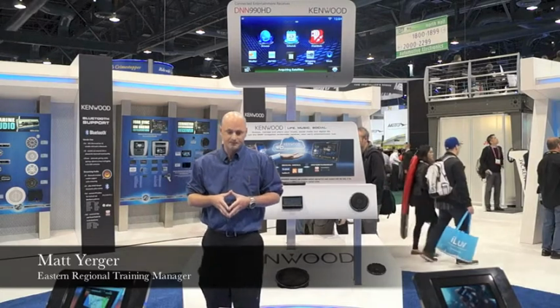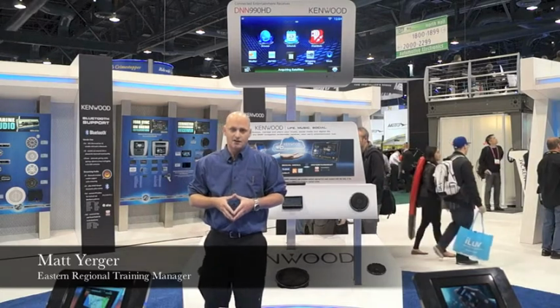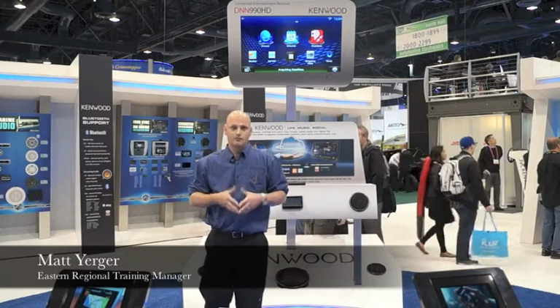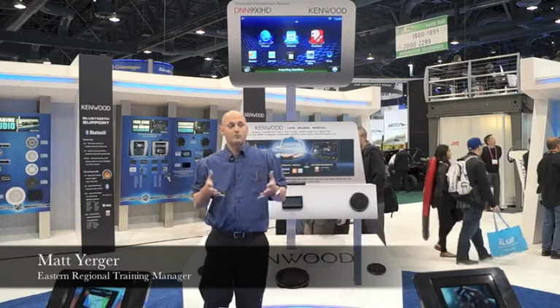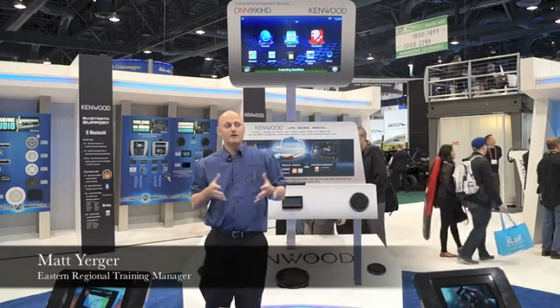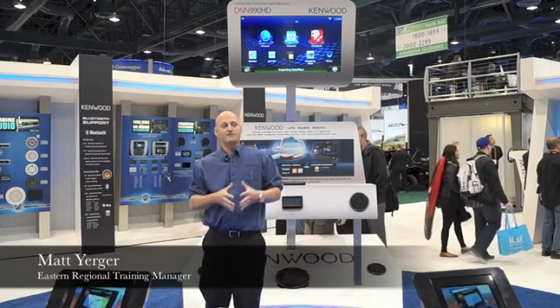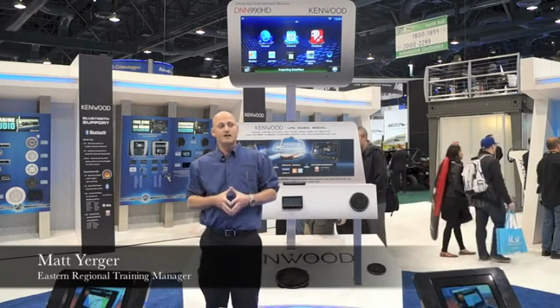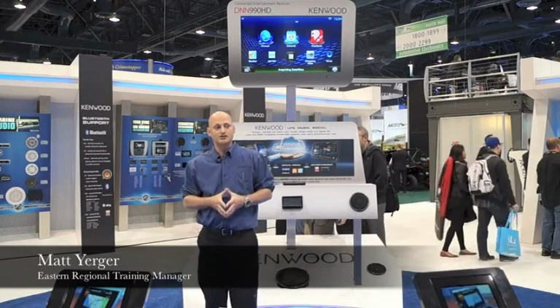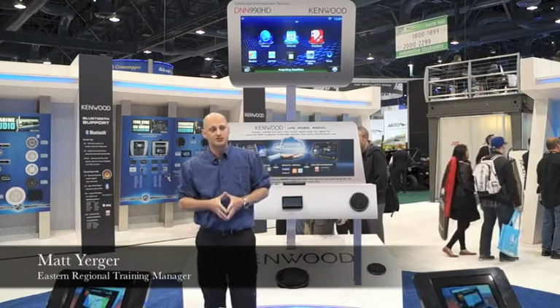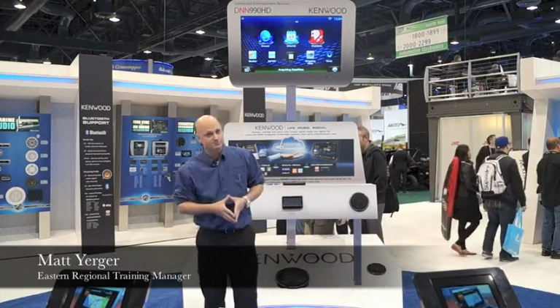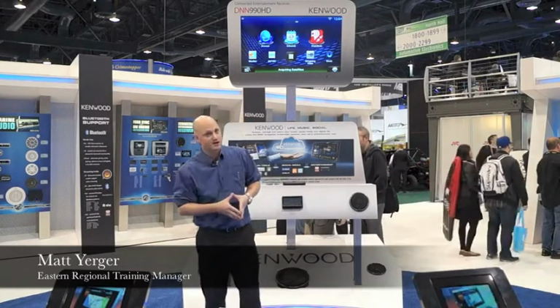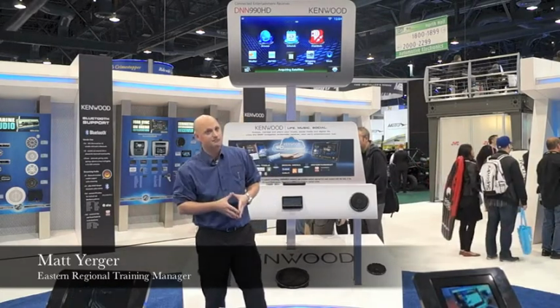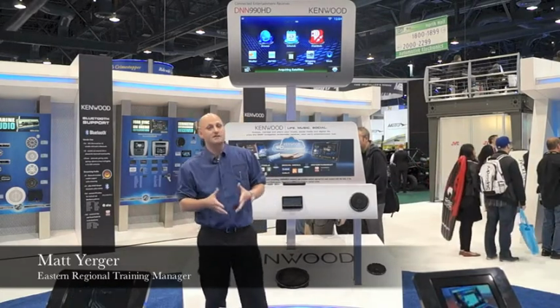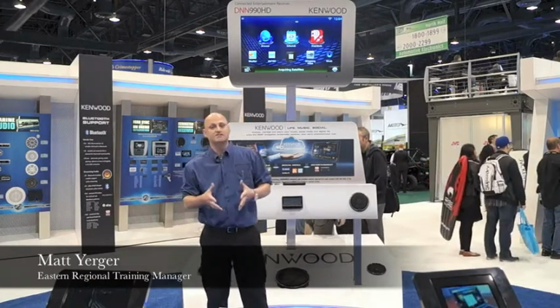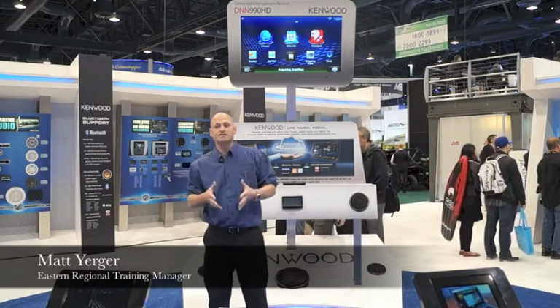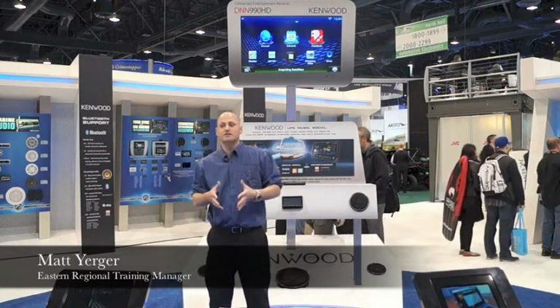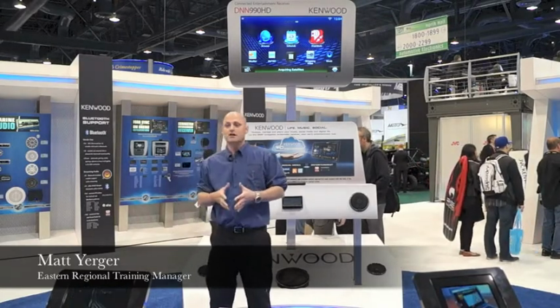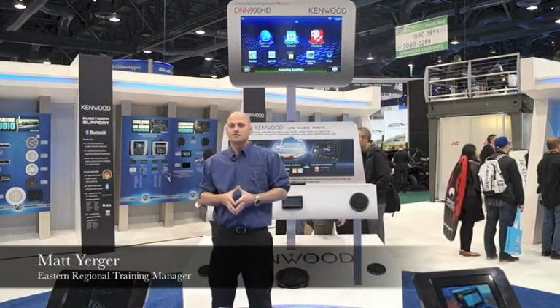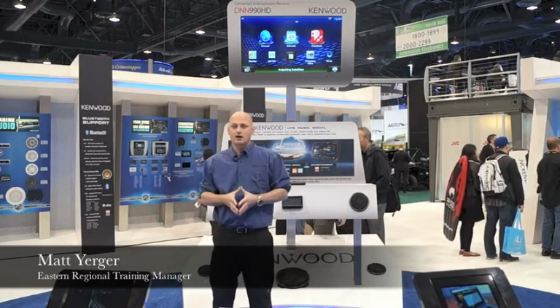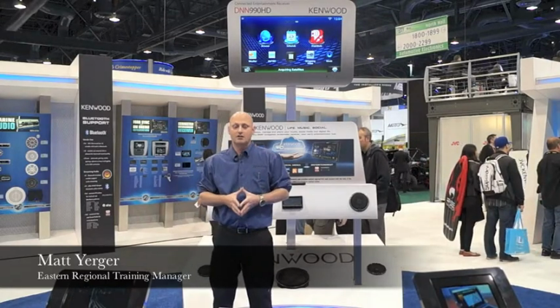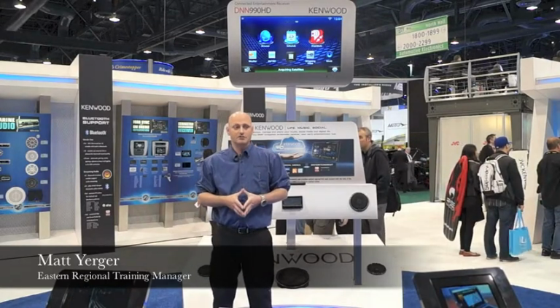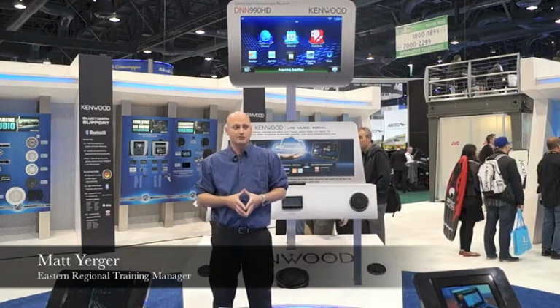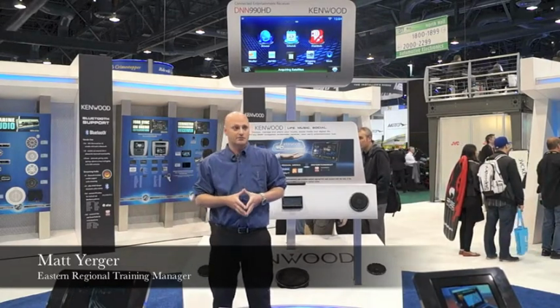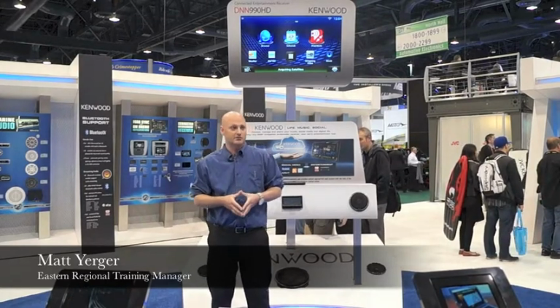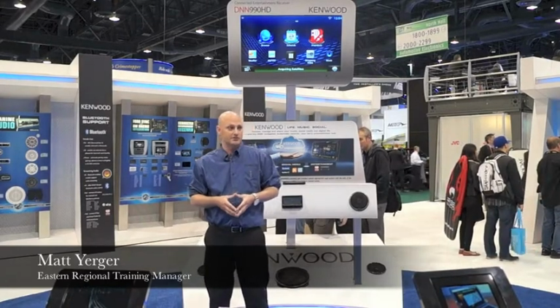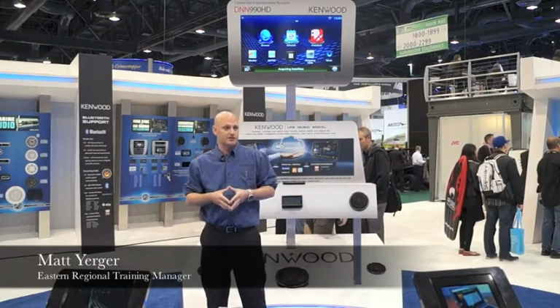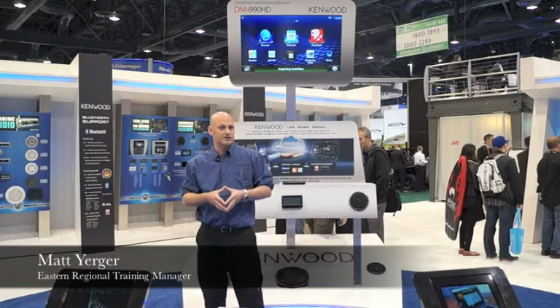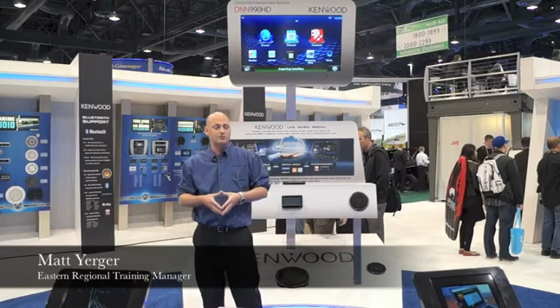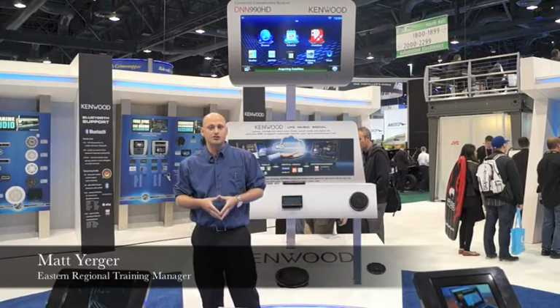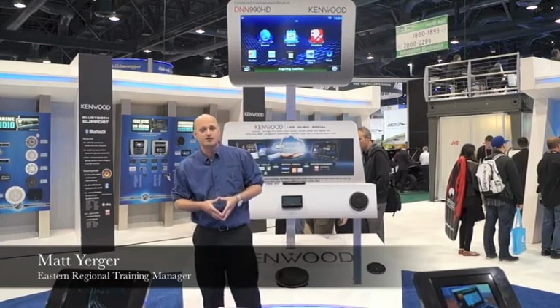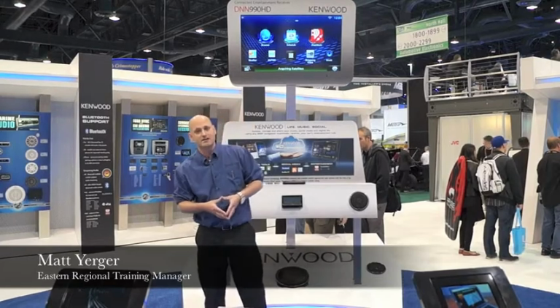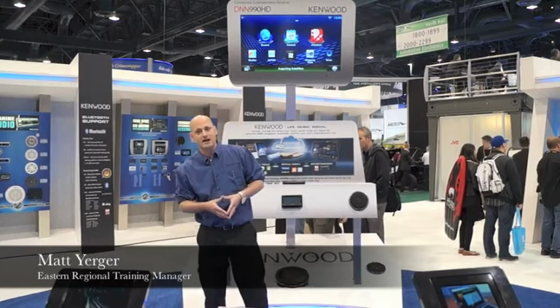For more information on this product, please visit www.kenwoodusa.com.